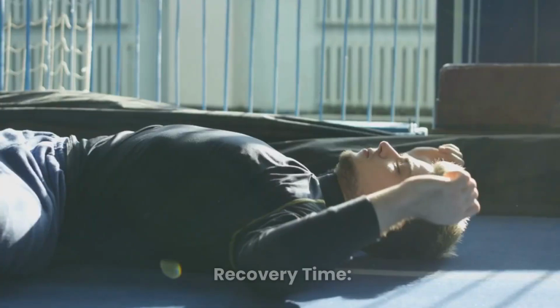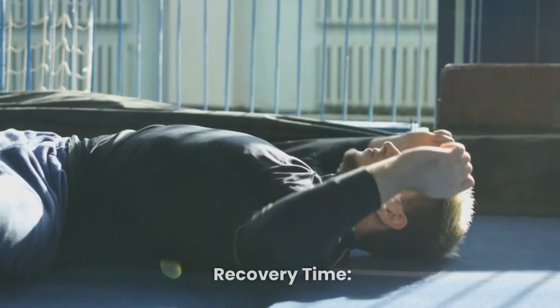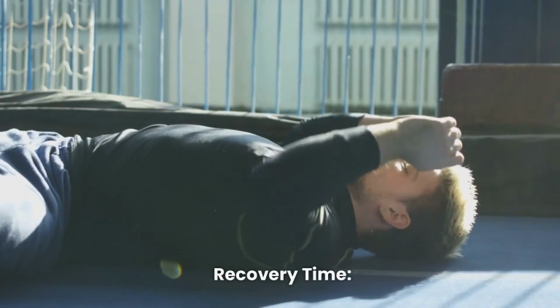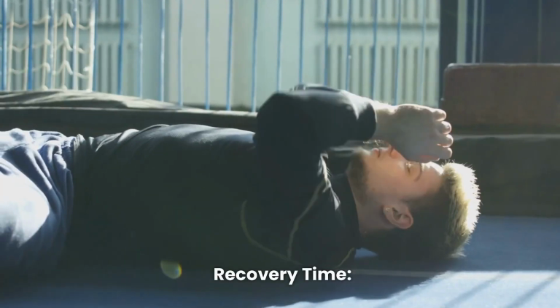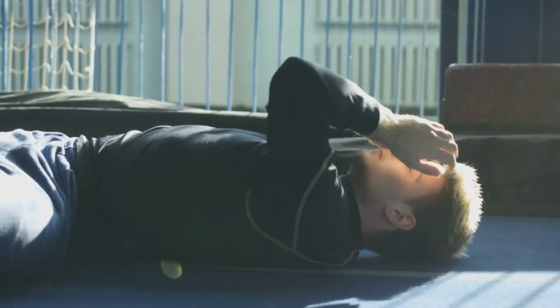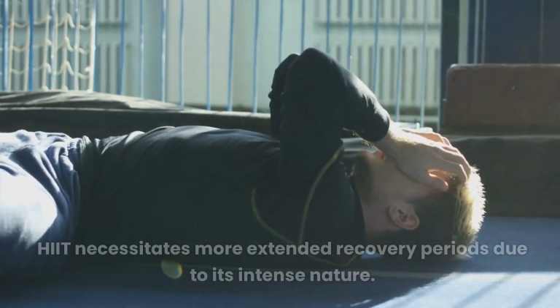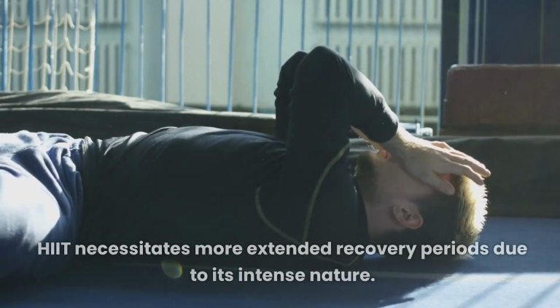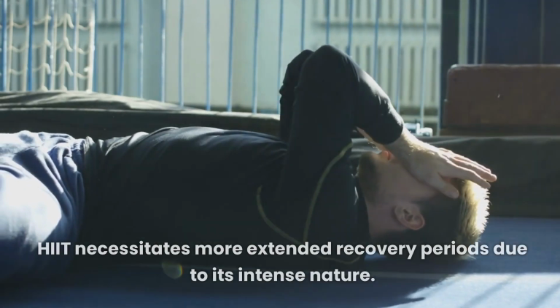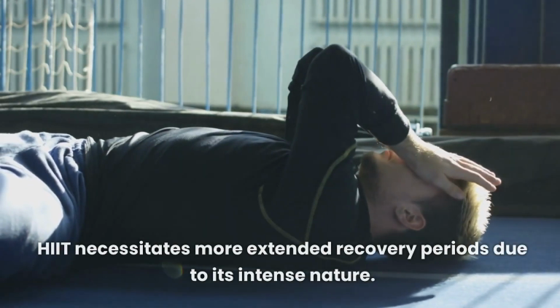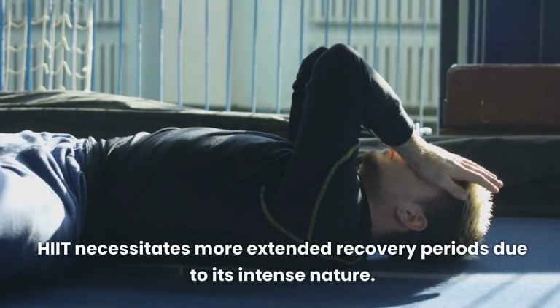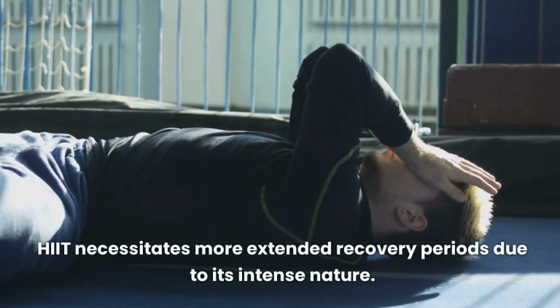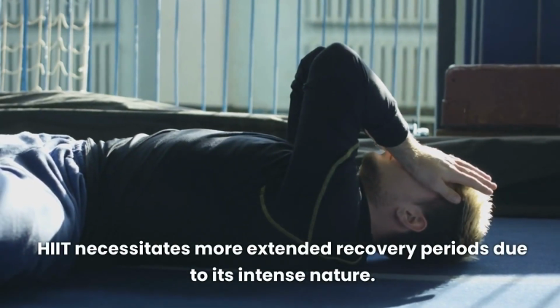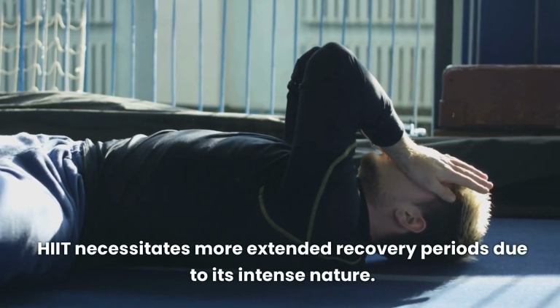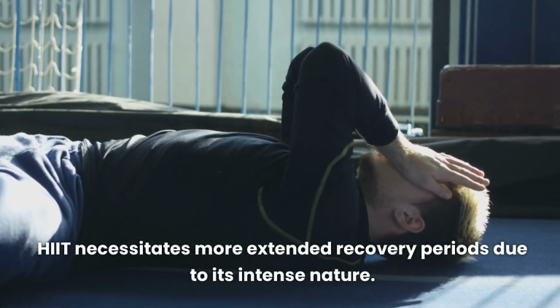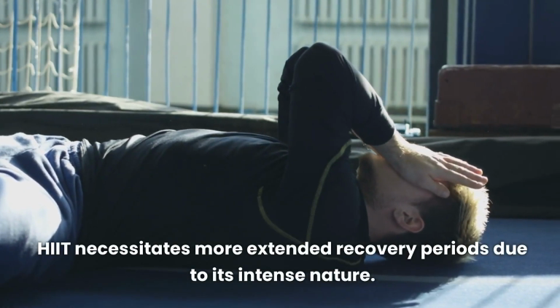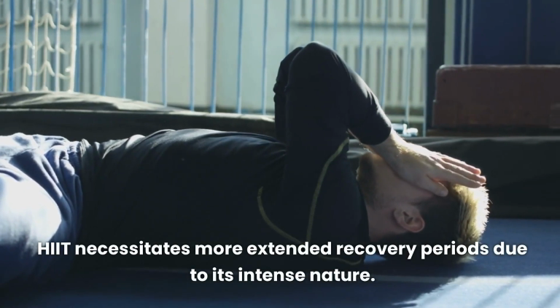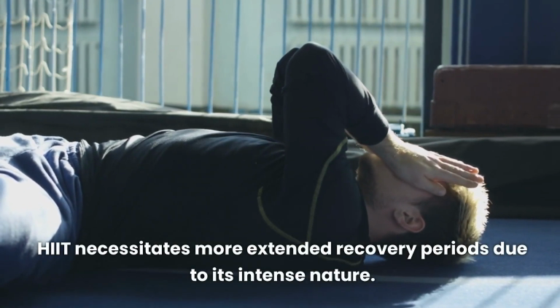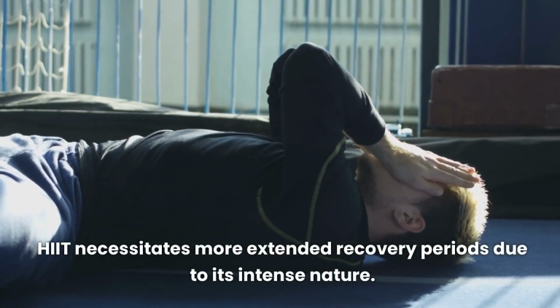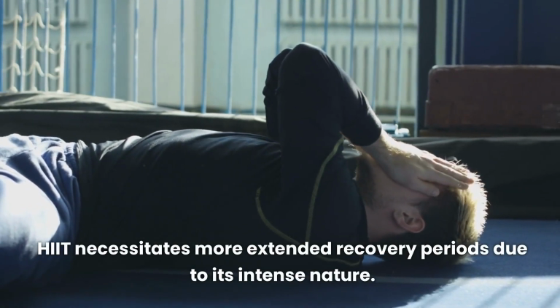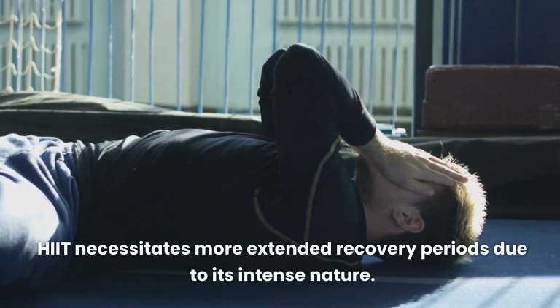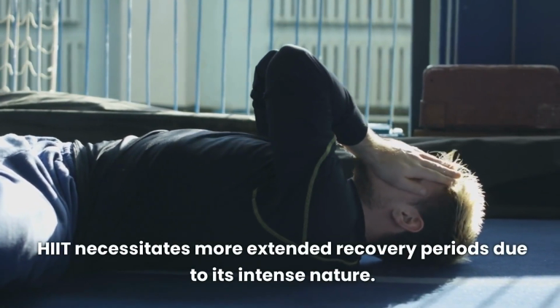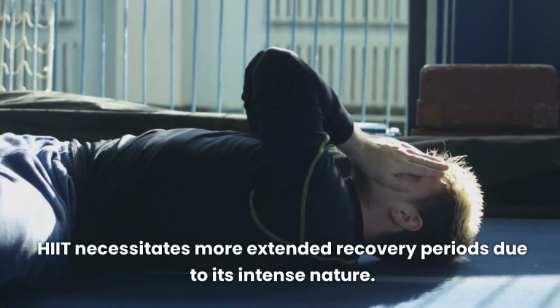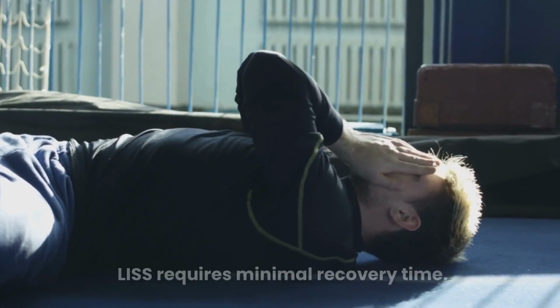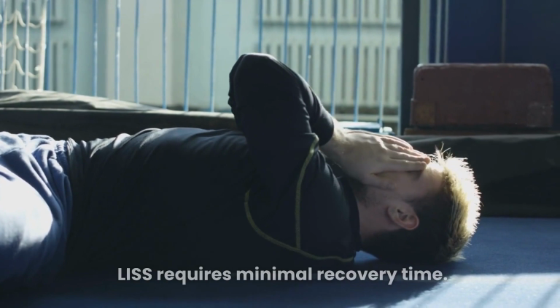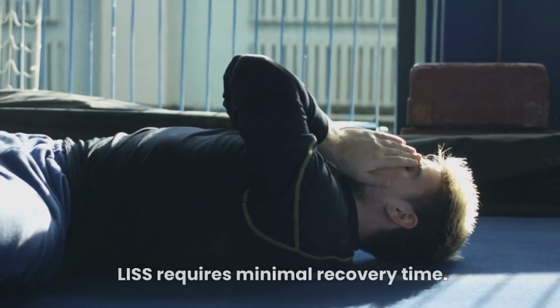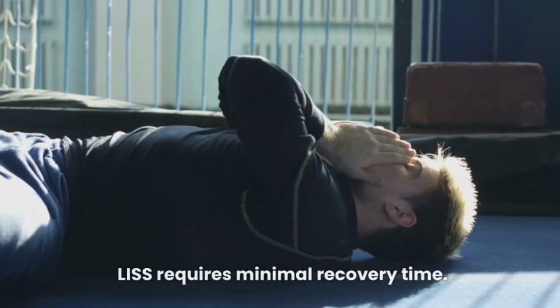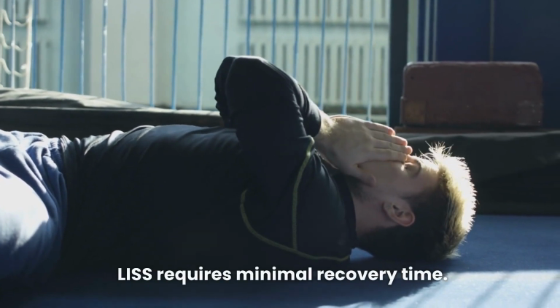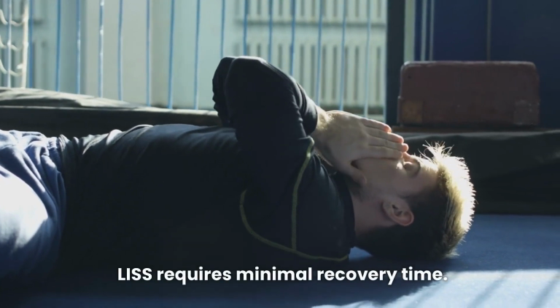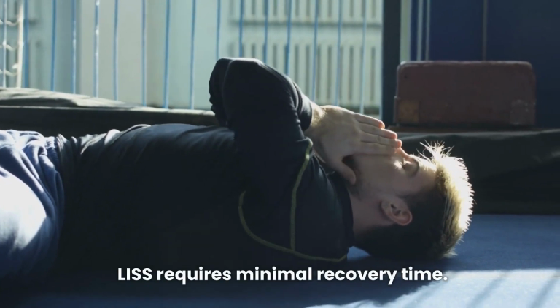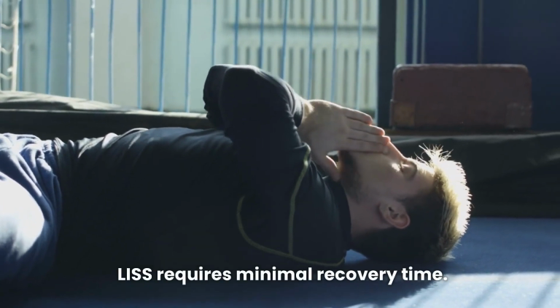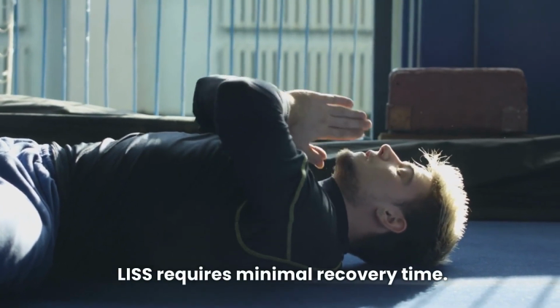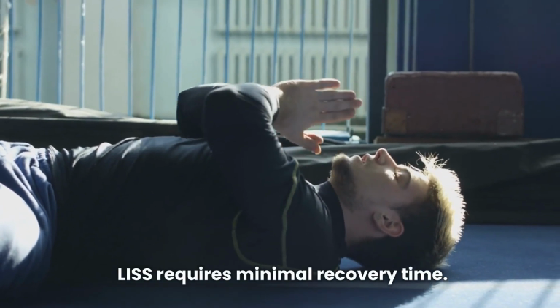In terms of recovery time, HIIT necessitates more extended recovery periods due to its intense nature, whereas LISS requires minimal recovery time.